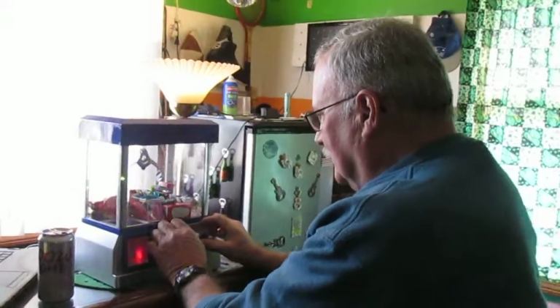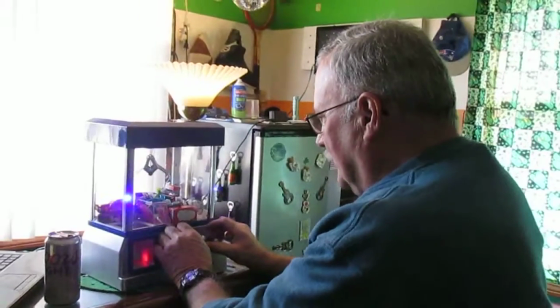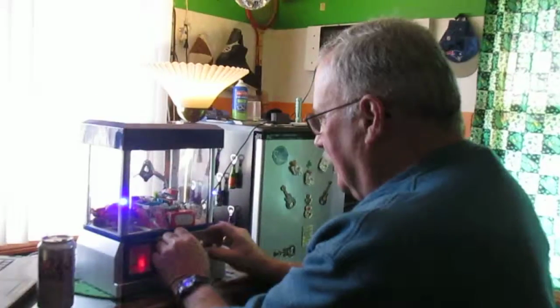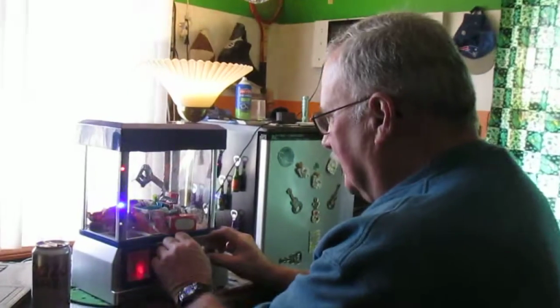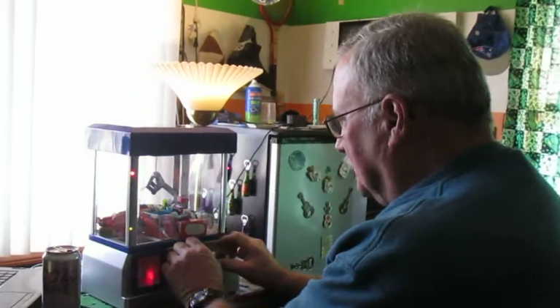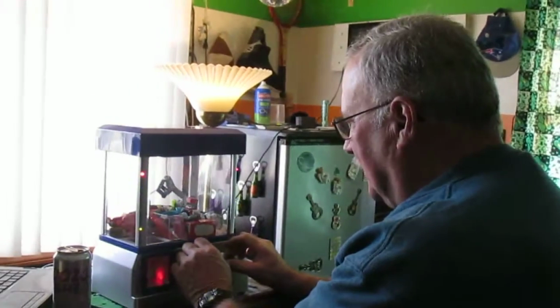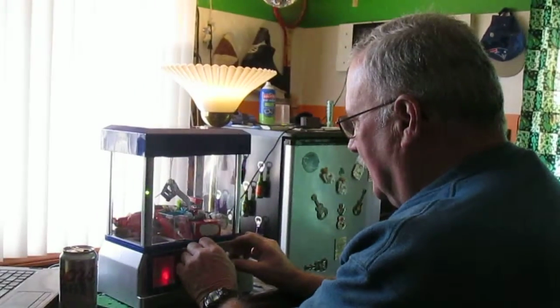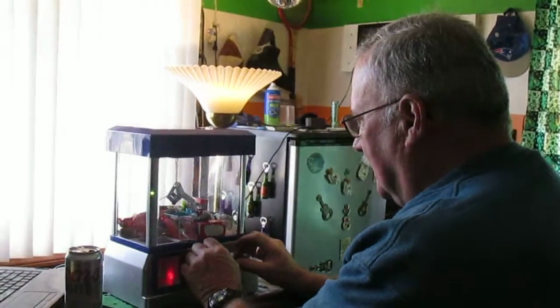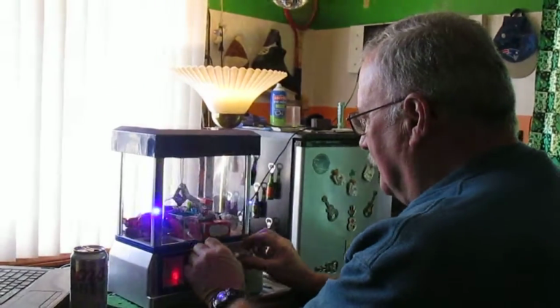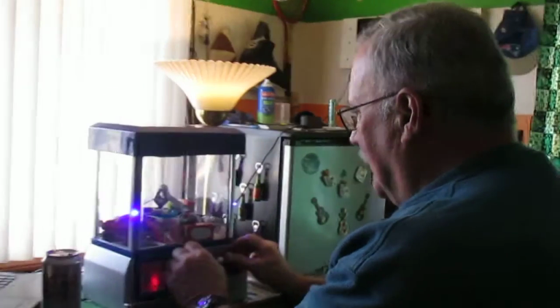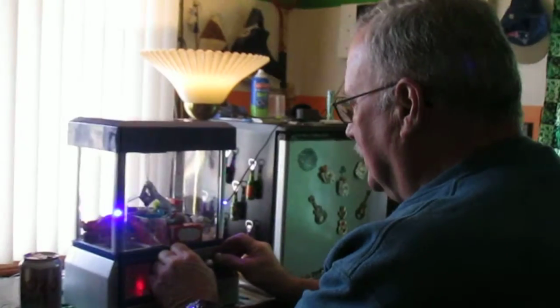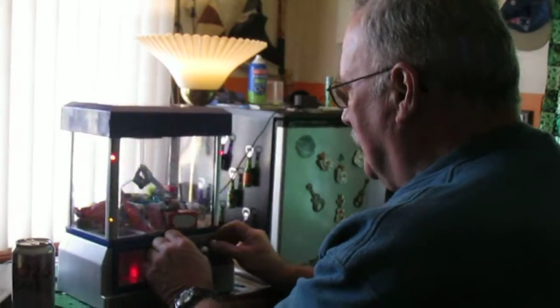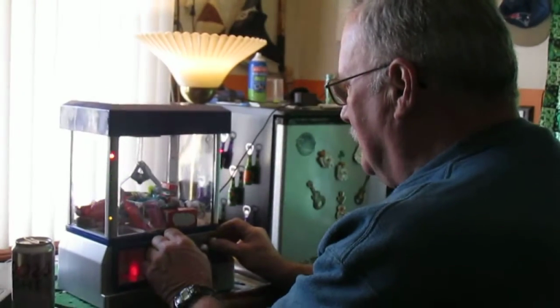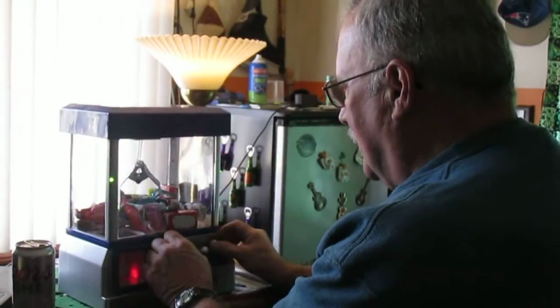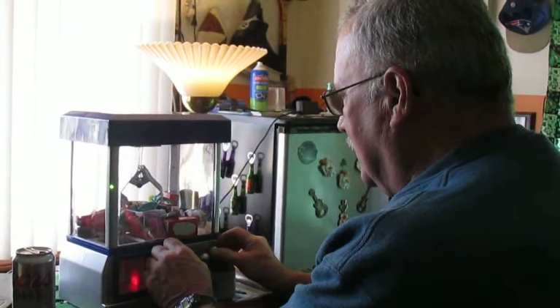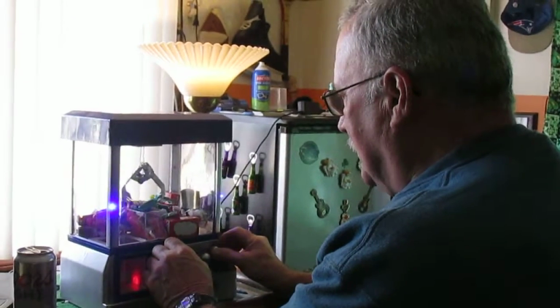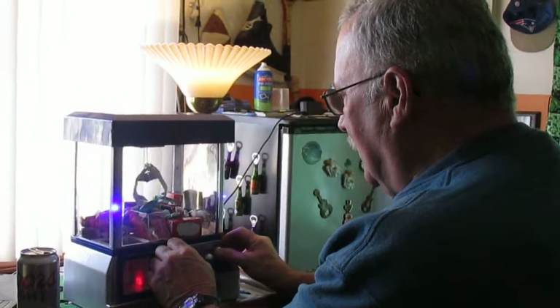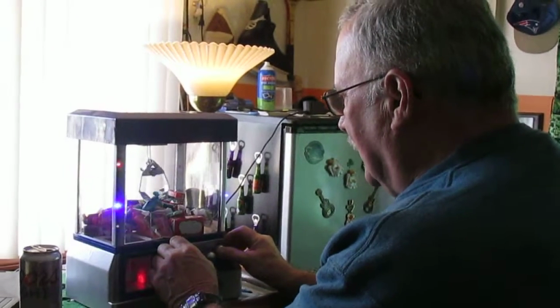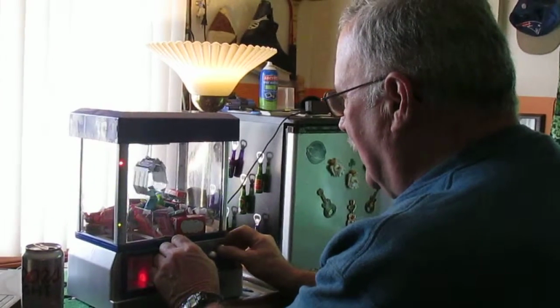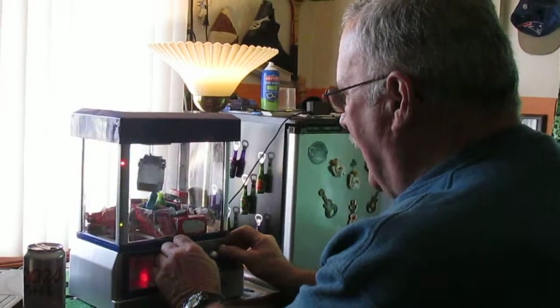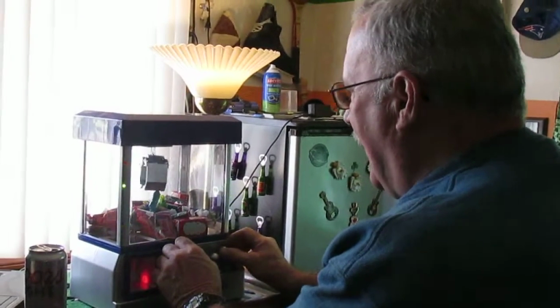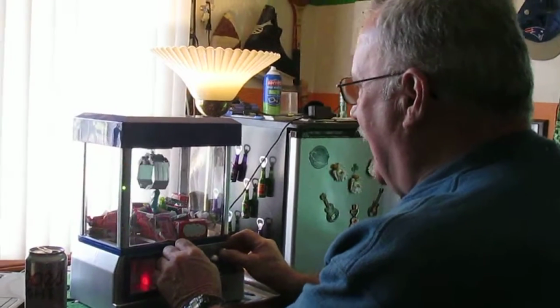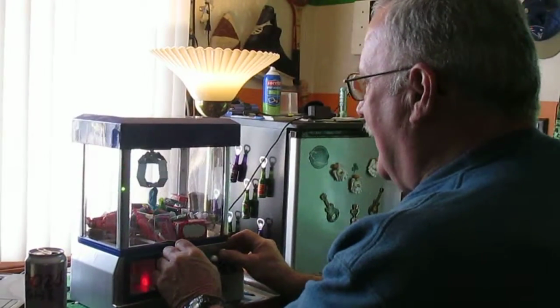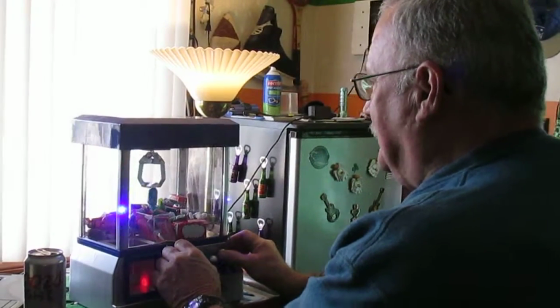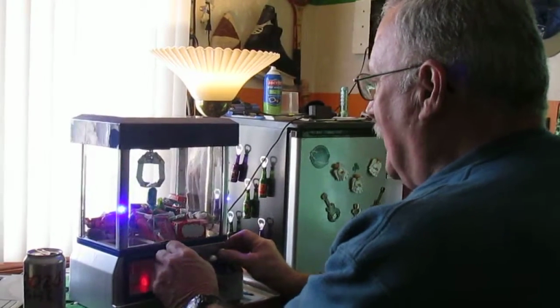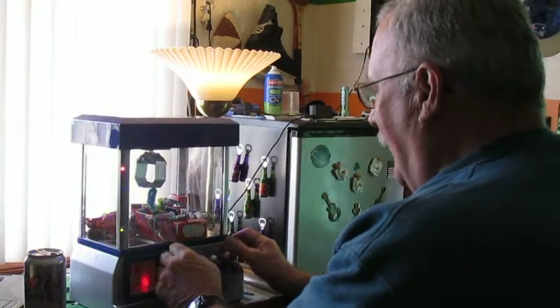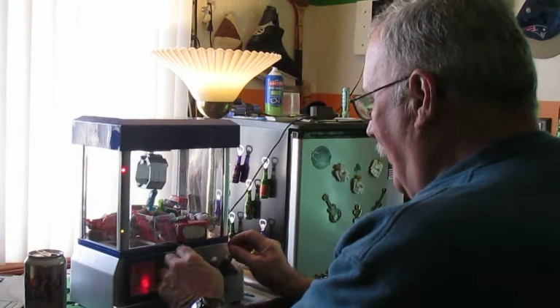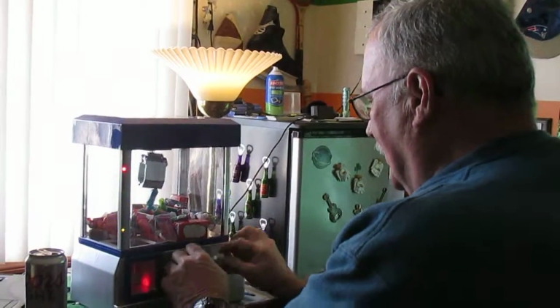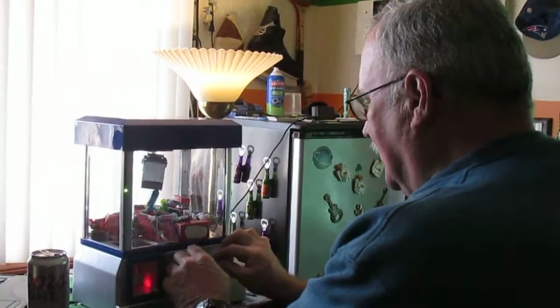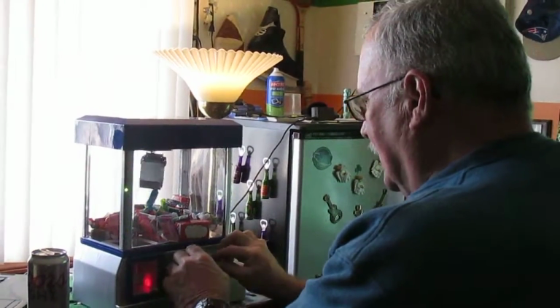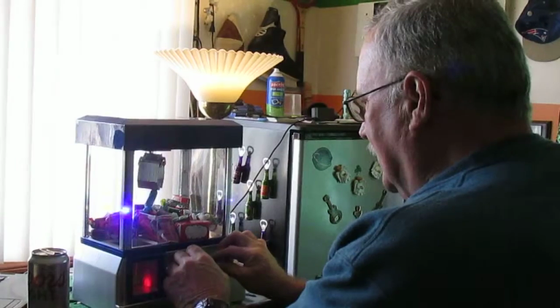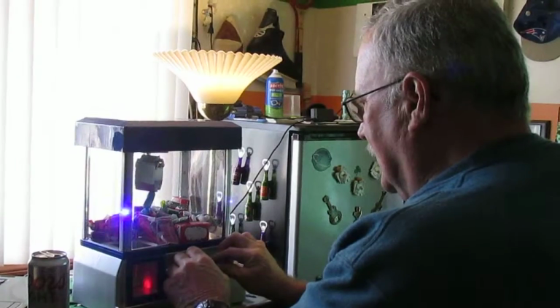Trying to get some candy. Come on, come on, baby. Come on, look at it. Oh, I think I can get it.